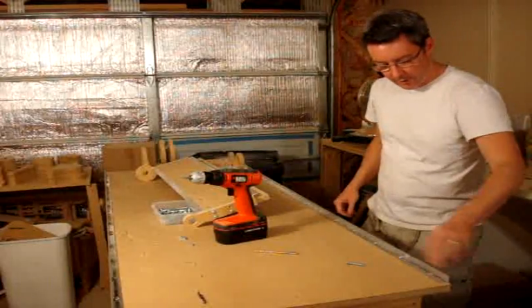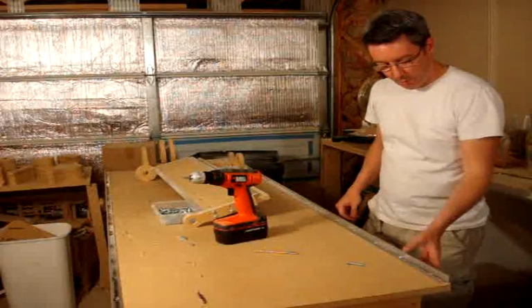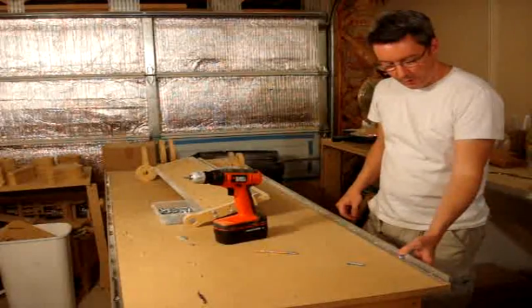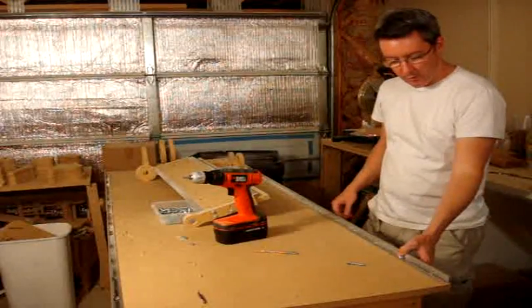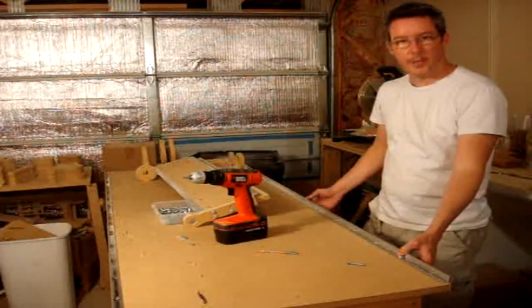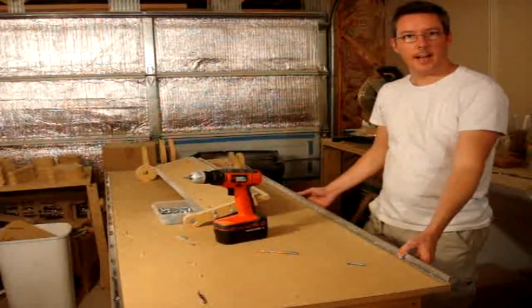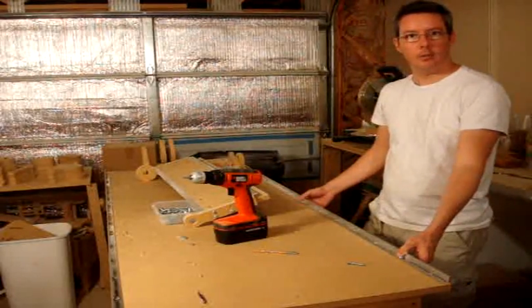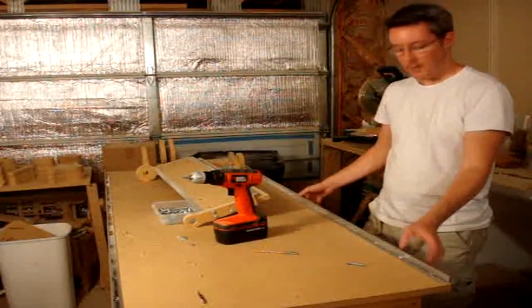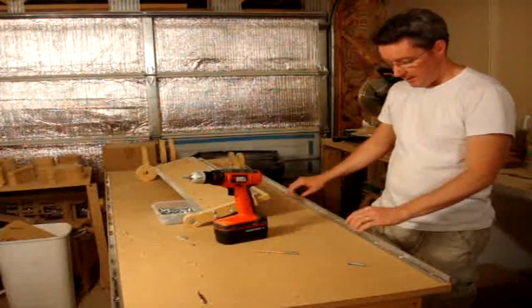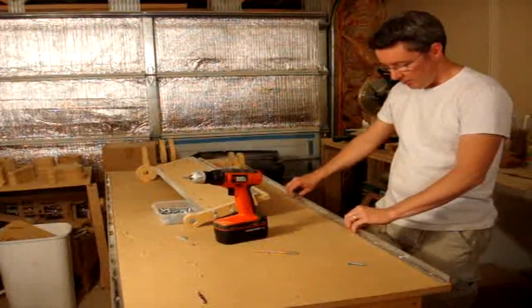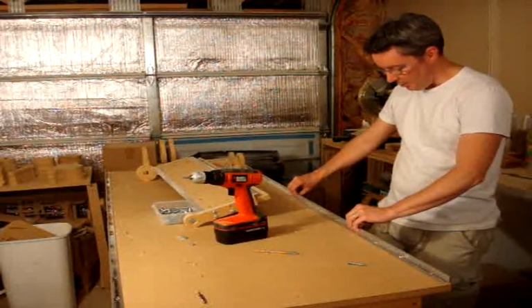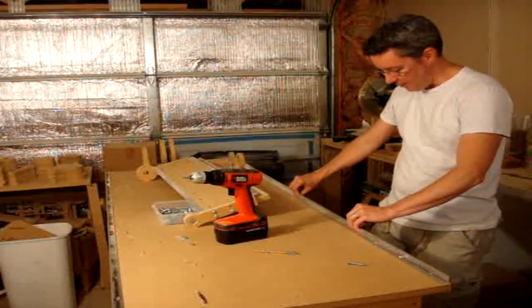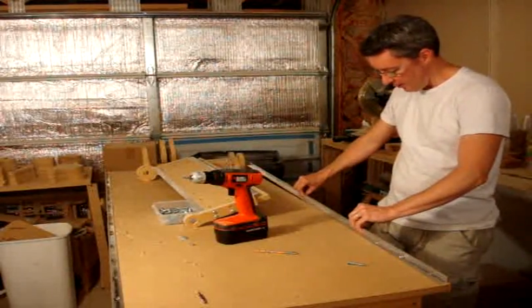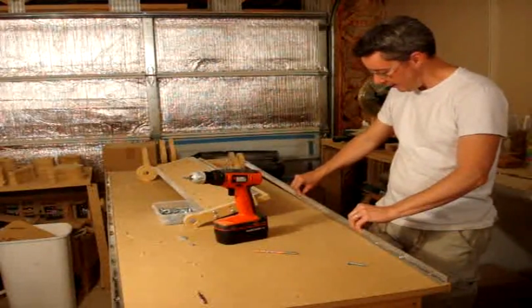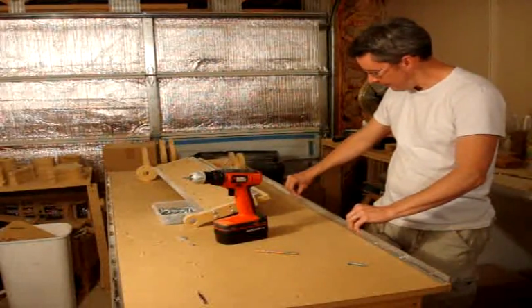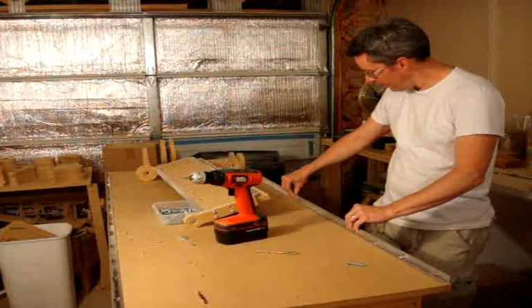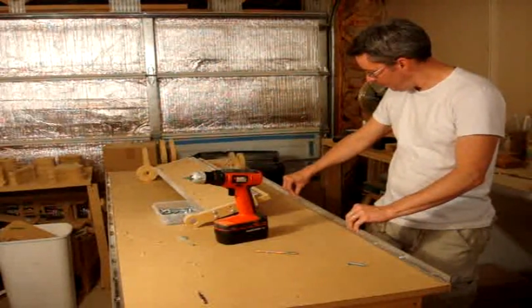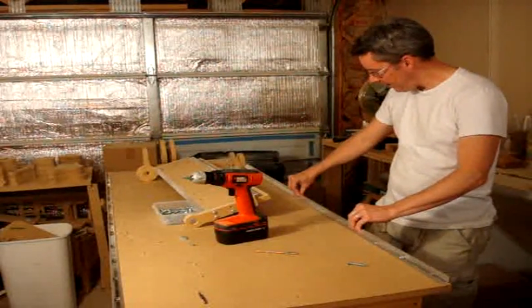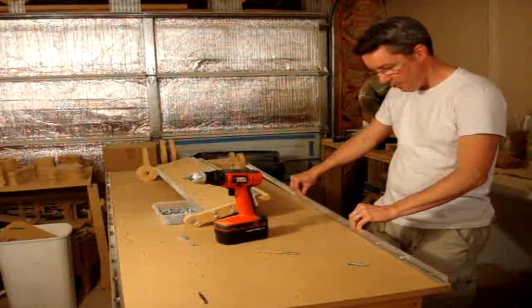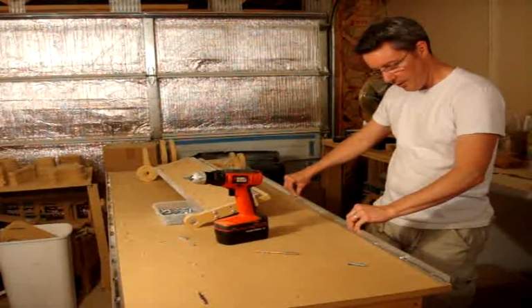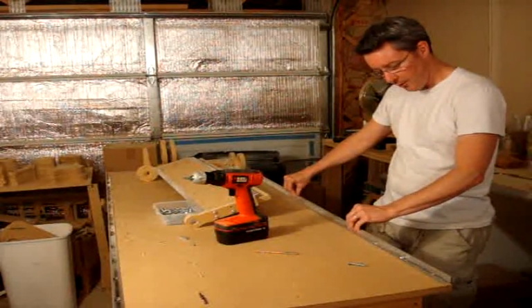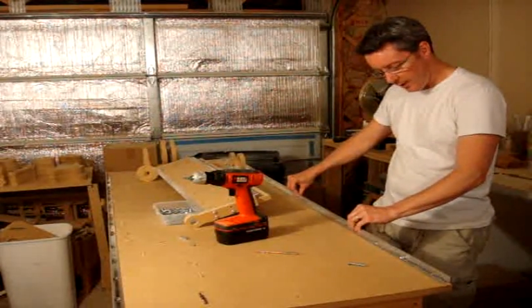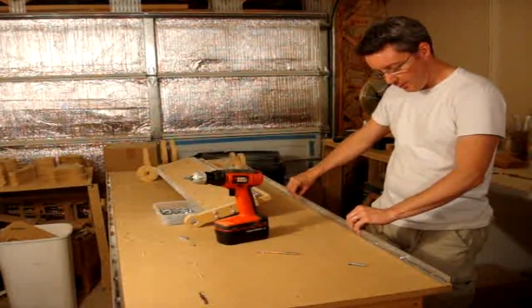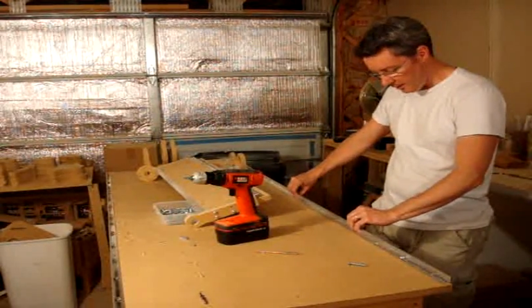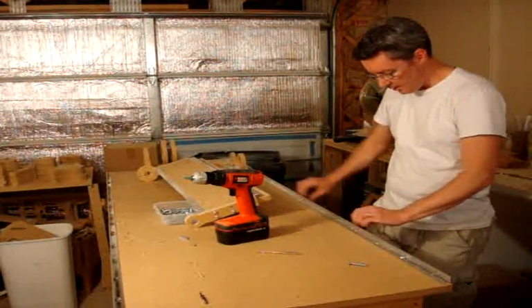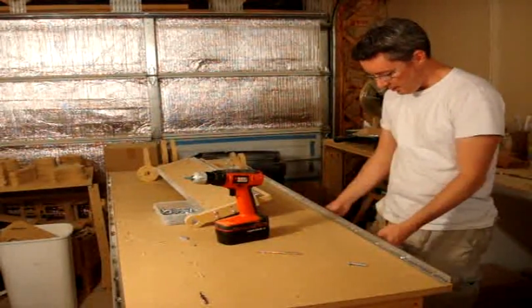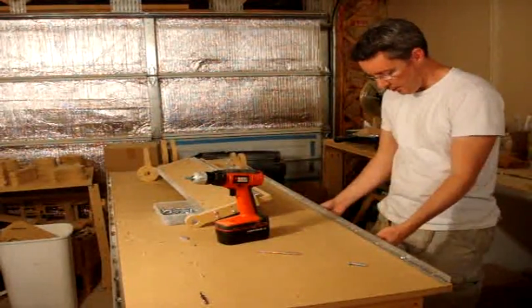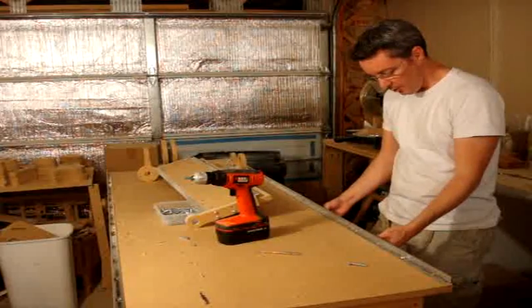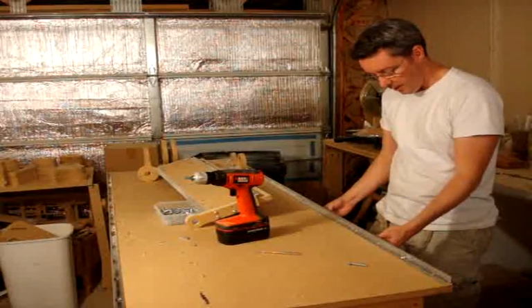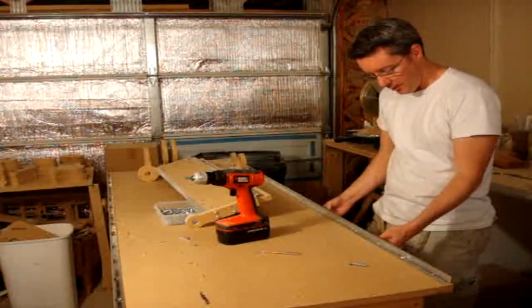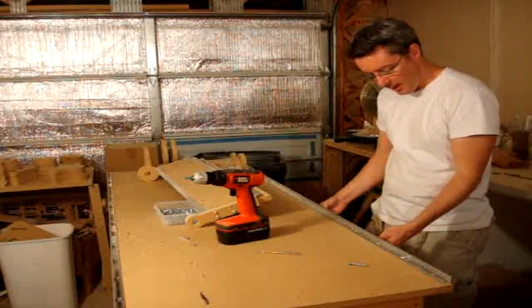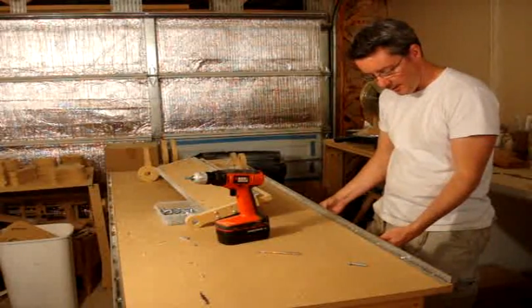We have put one screw in now and we want to make sure that it can still go back and forth a little bit, so it's loose enough to do that.